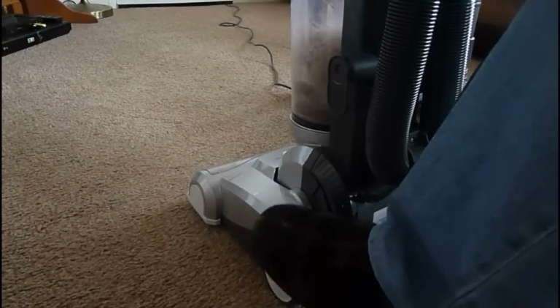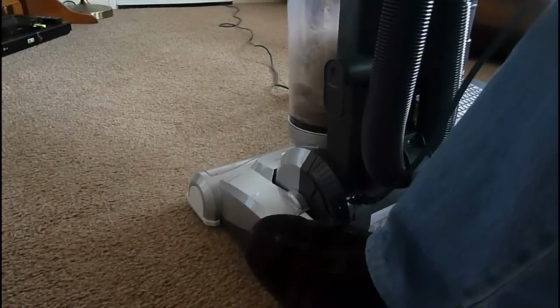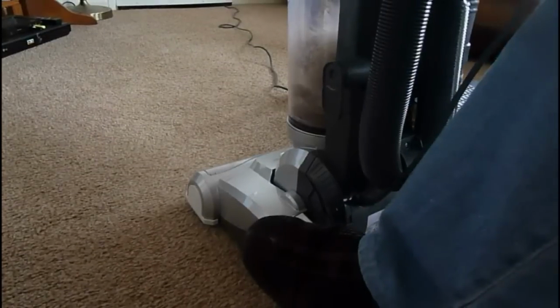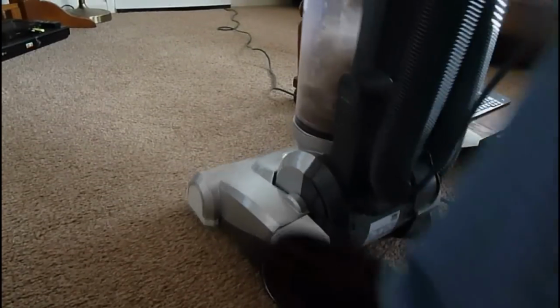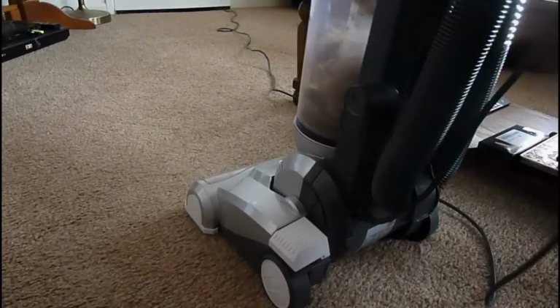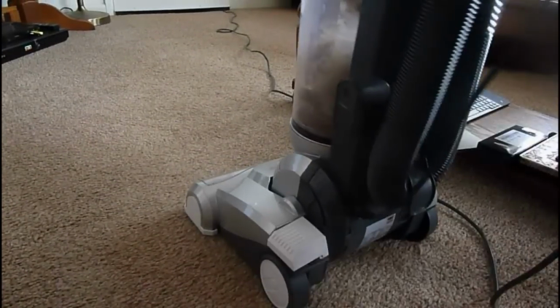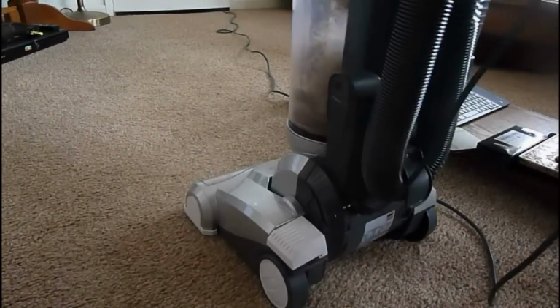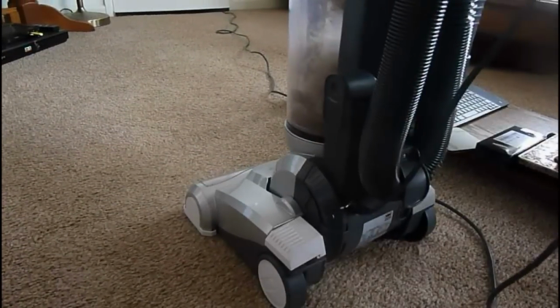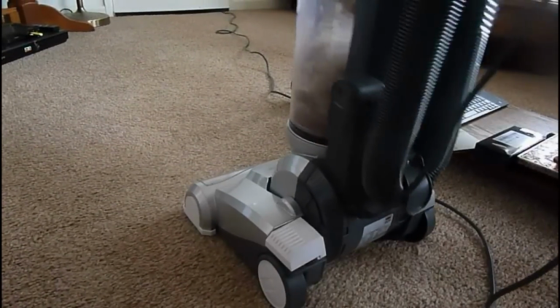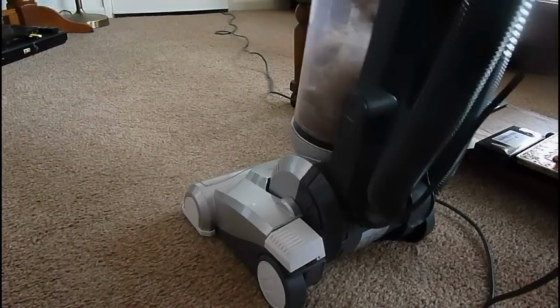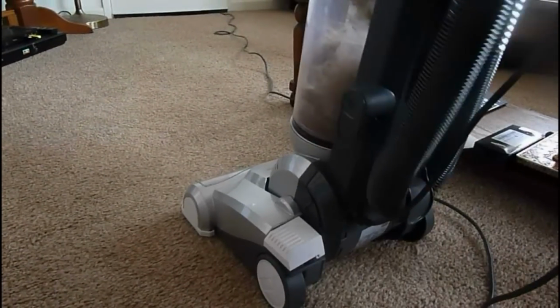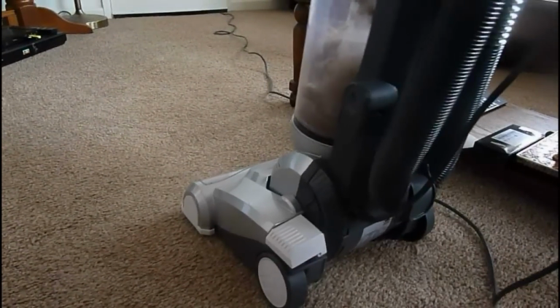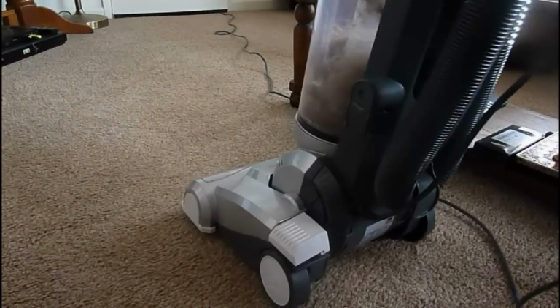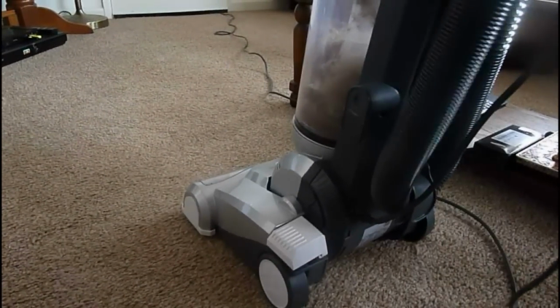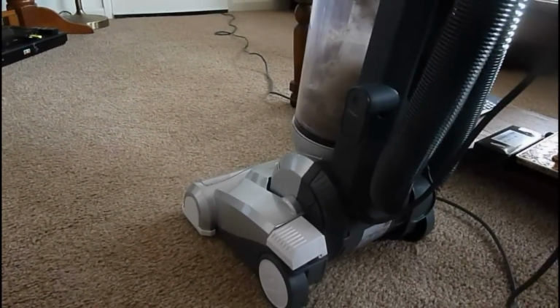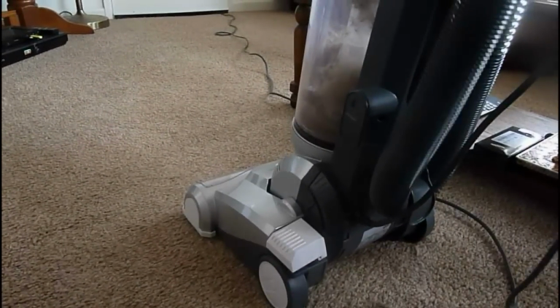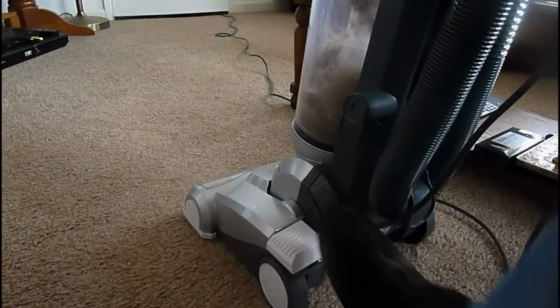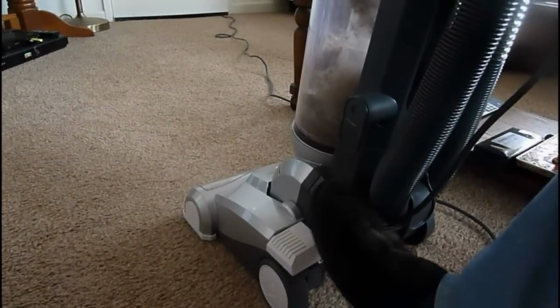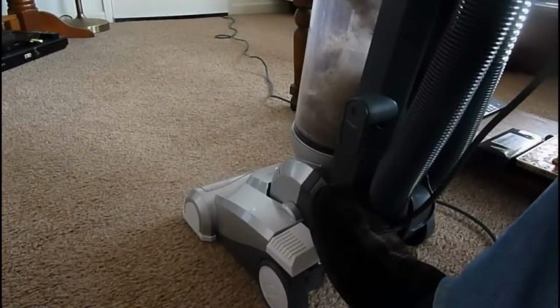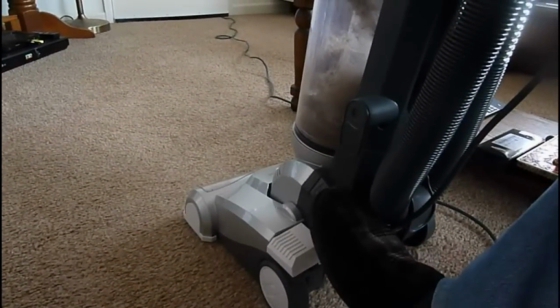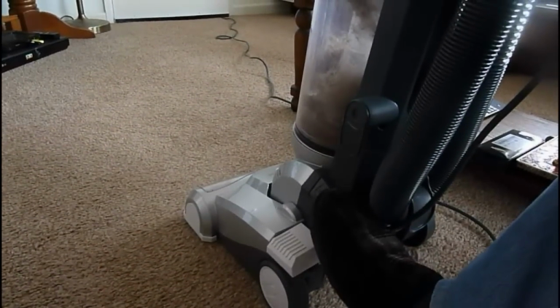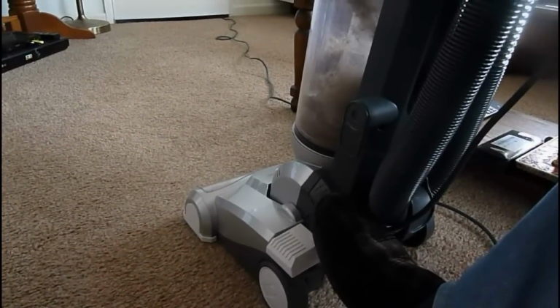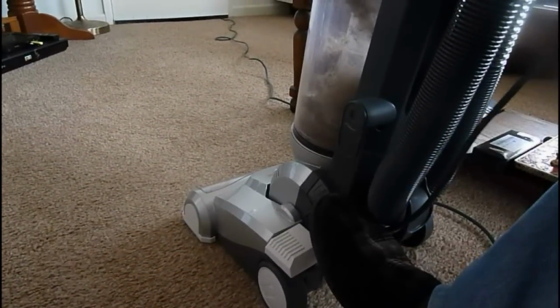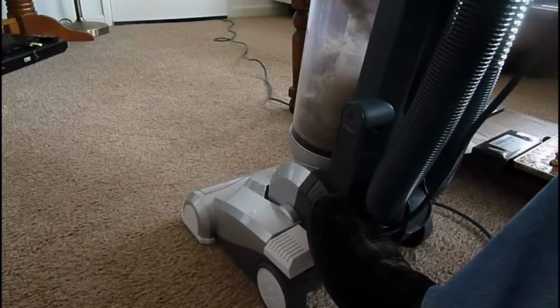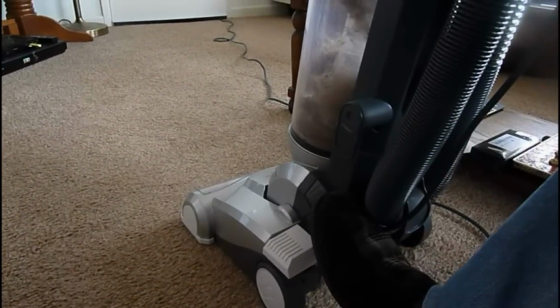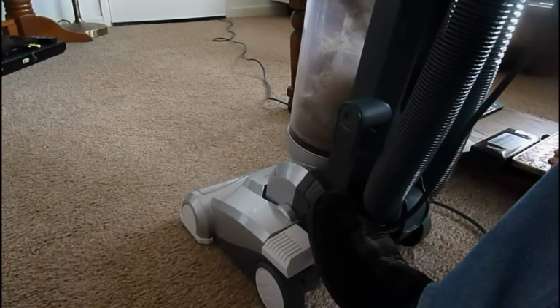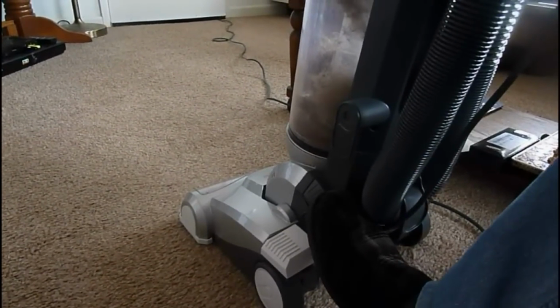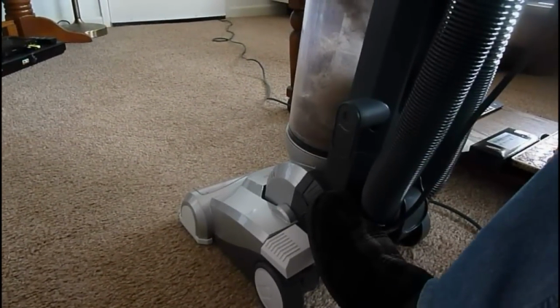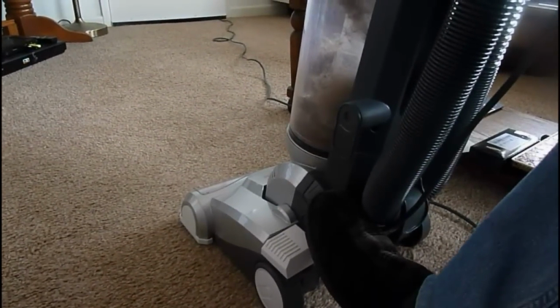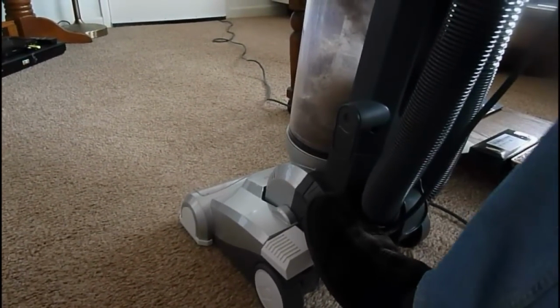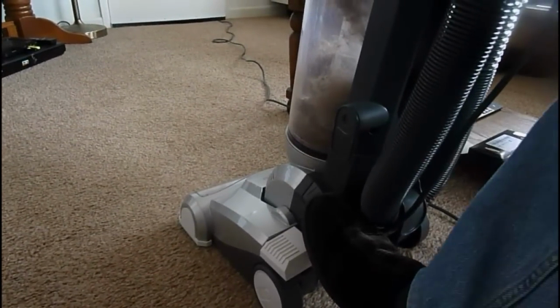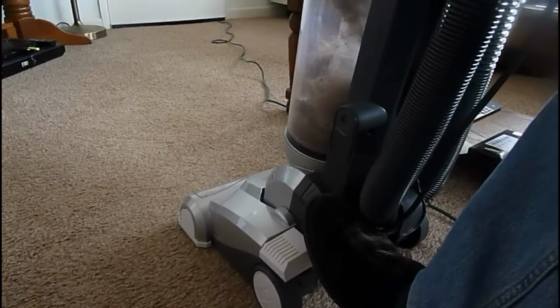Once it's done that it will stand up. To release, there's our release lever. There is our foot switch. I'm going to do a bit of hoovering now.